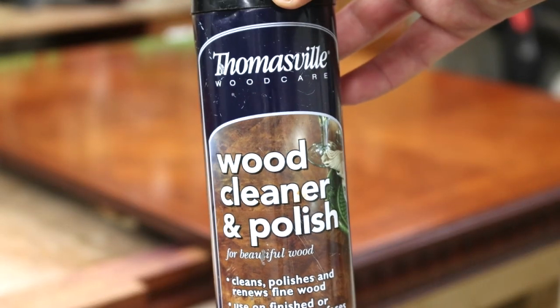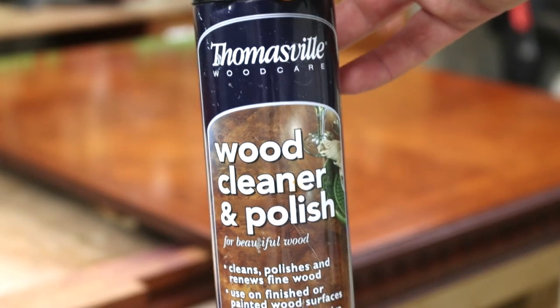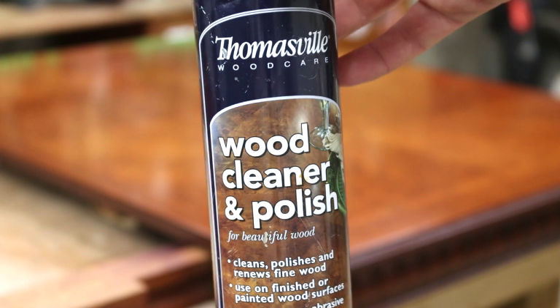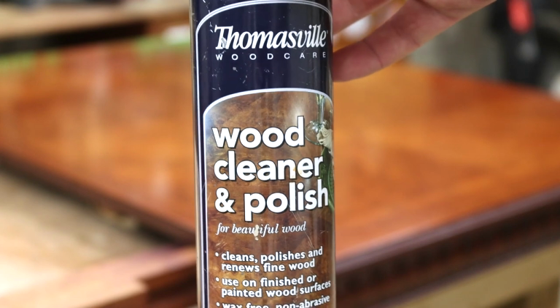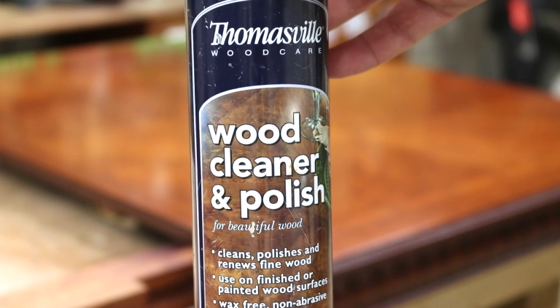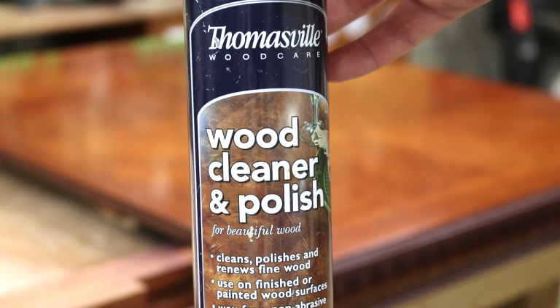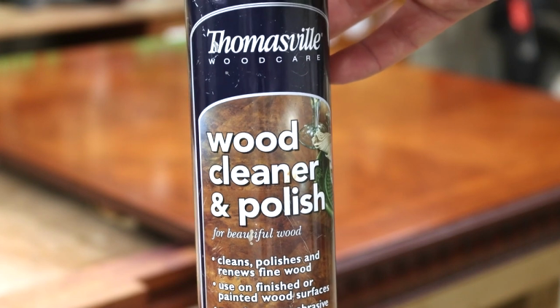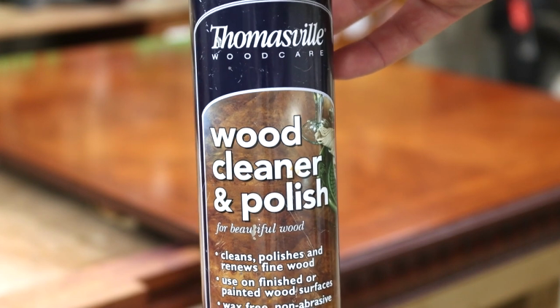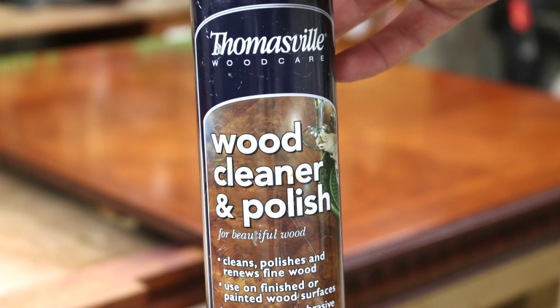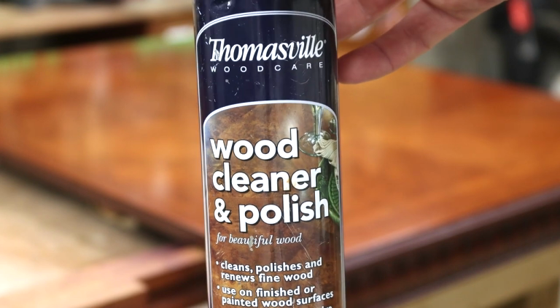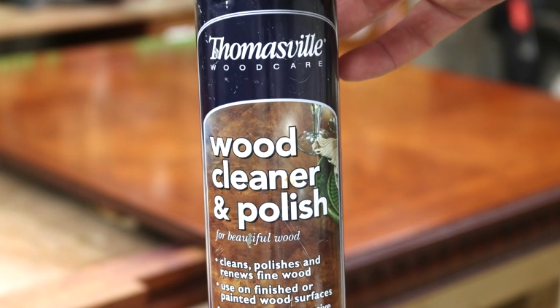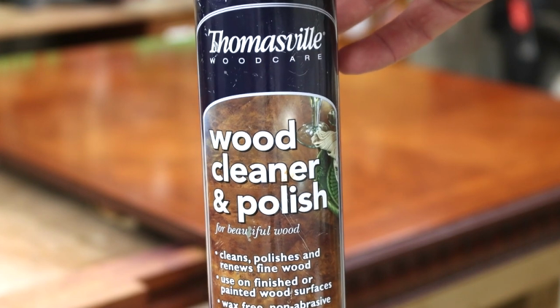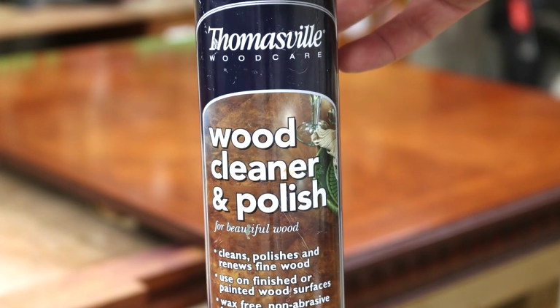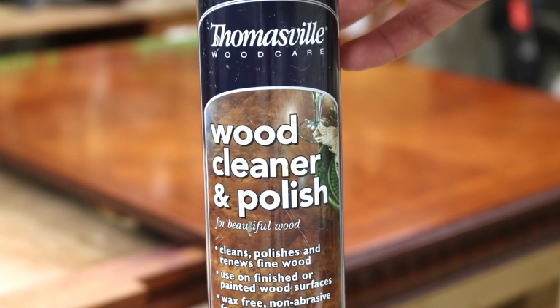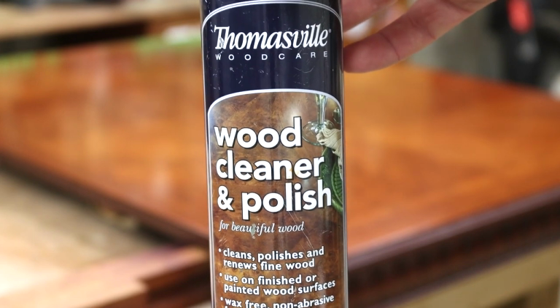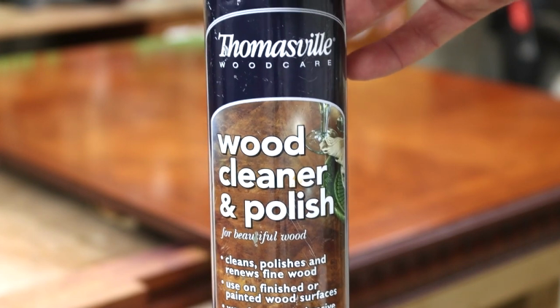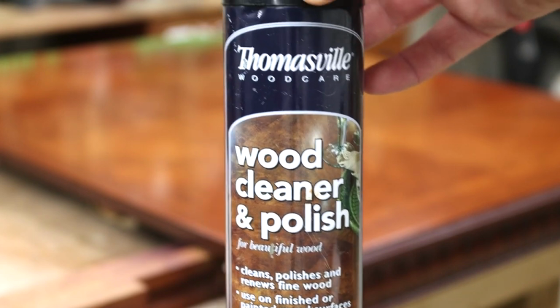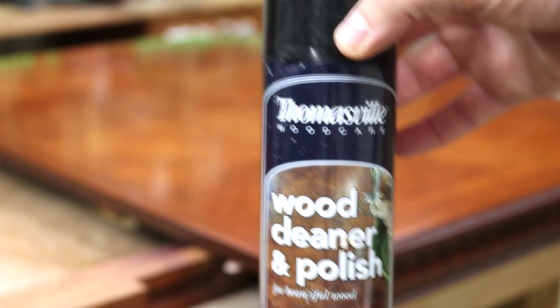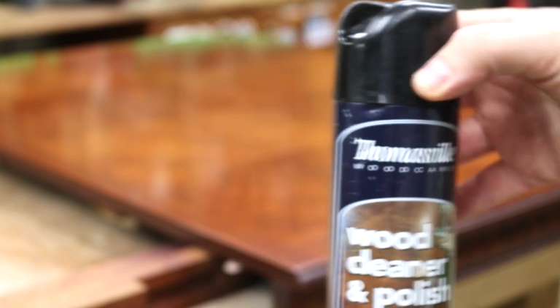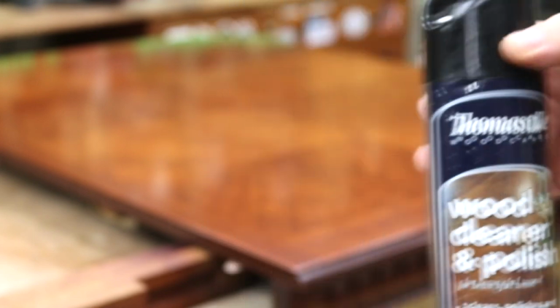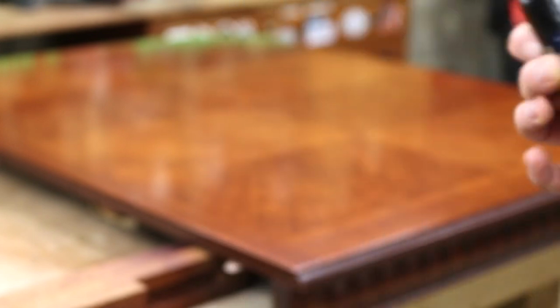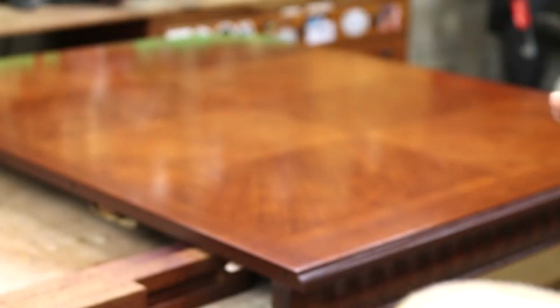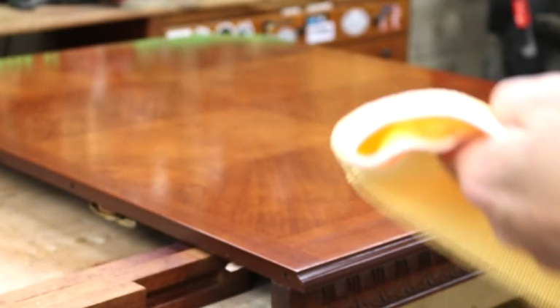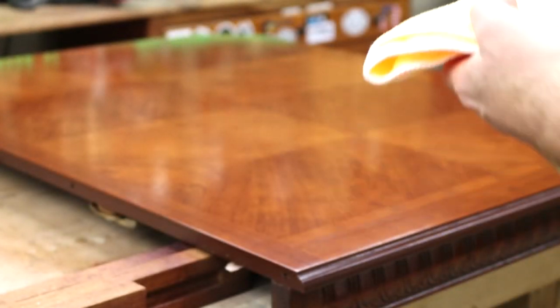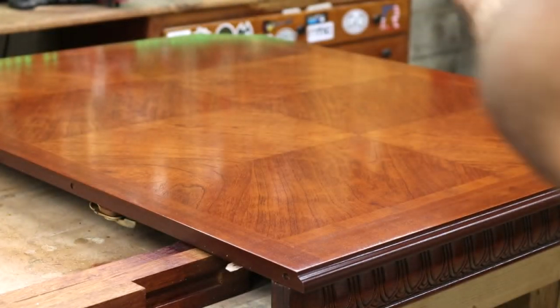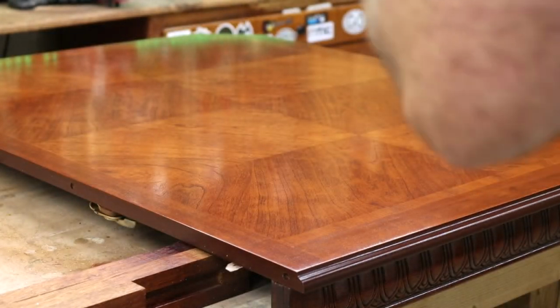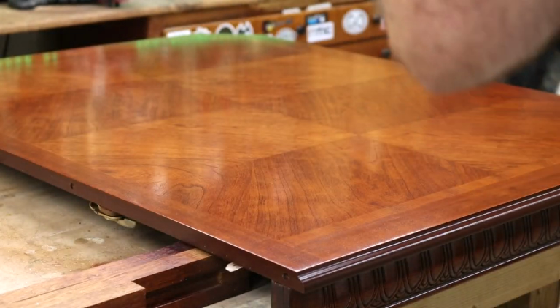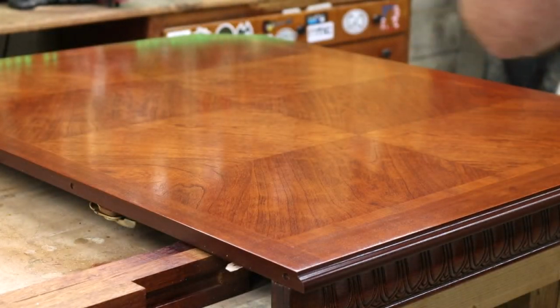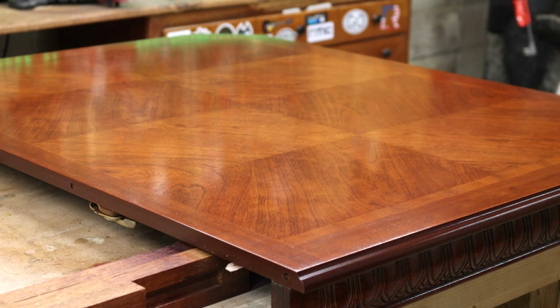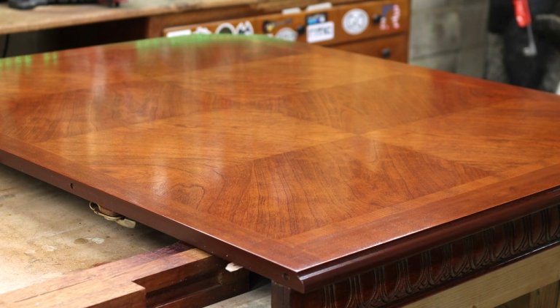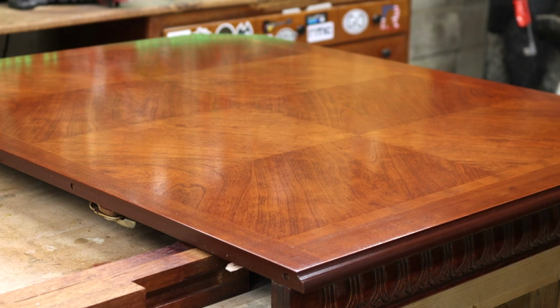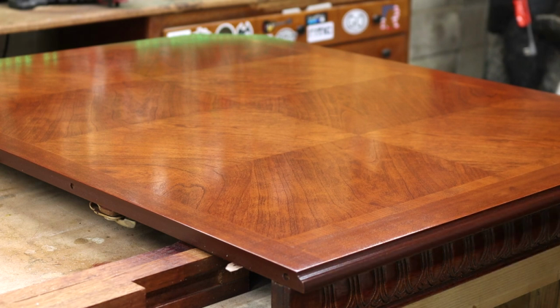Last but not least, I just wipe it down with some wood cleaner polish and a terrycloth towel.